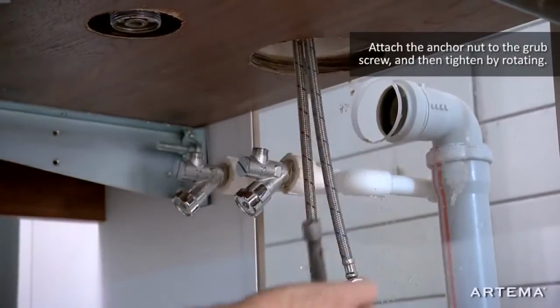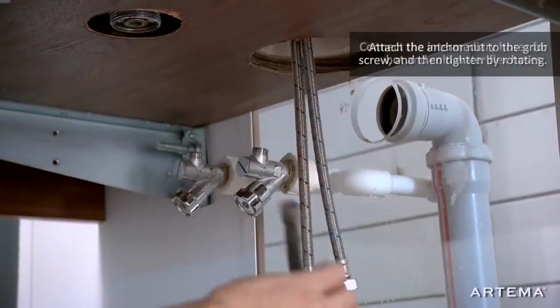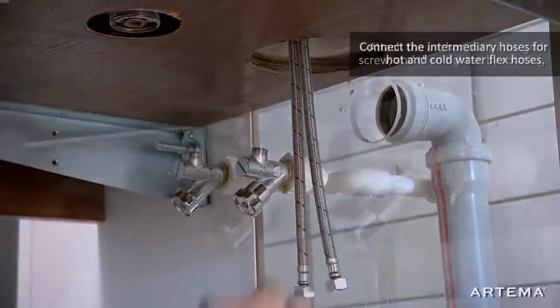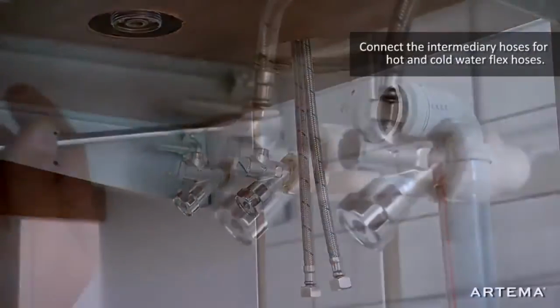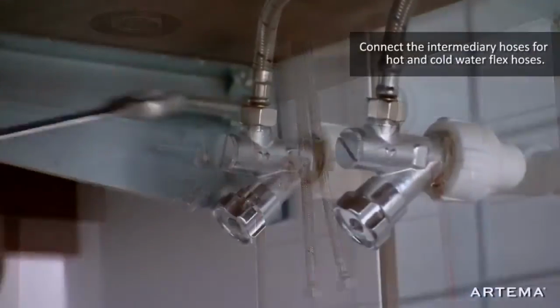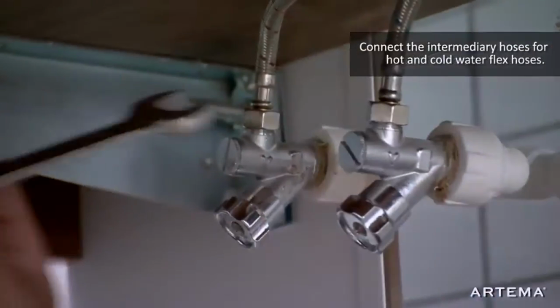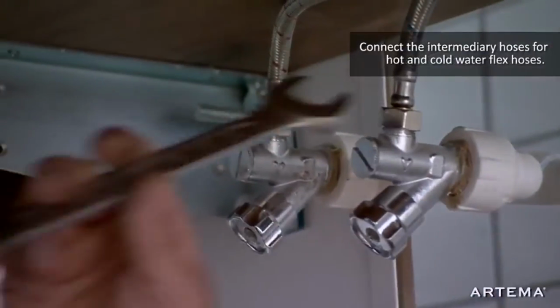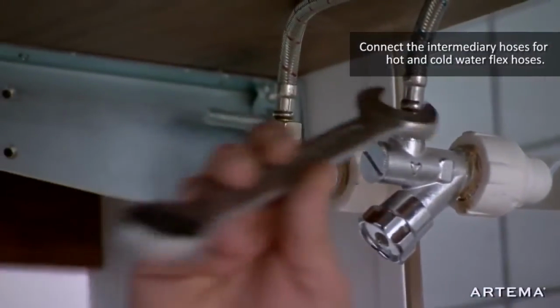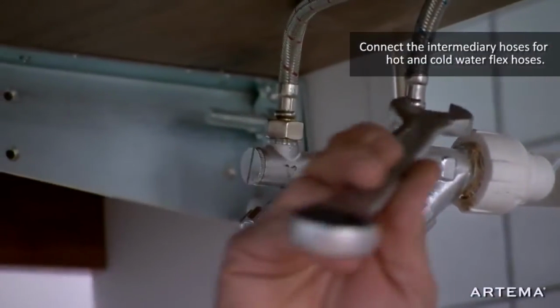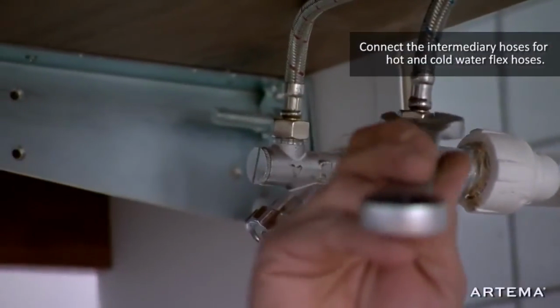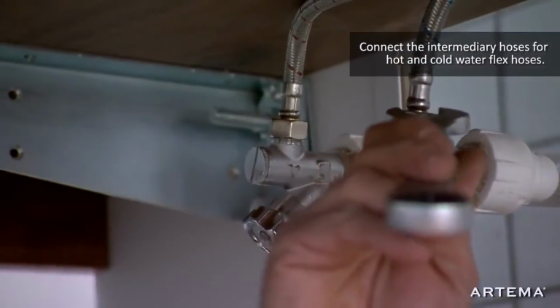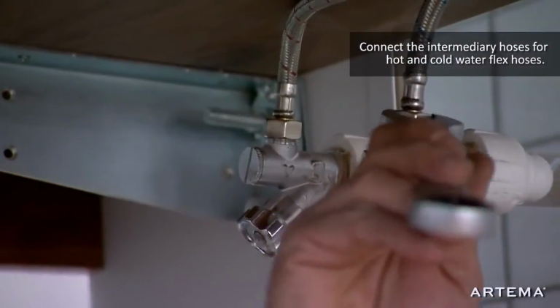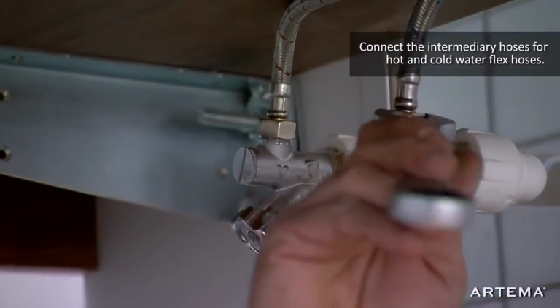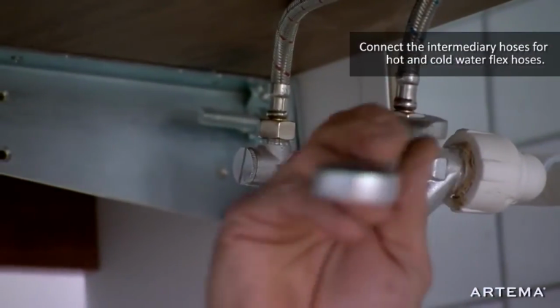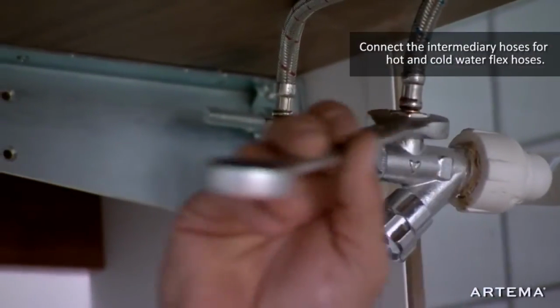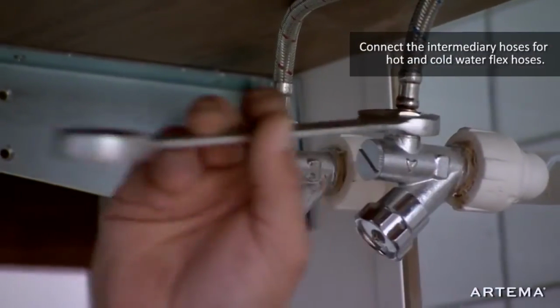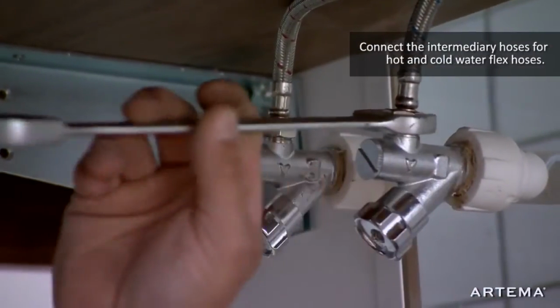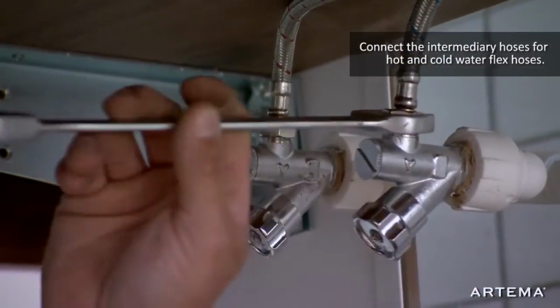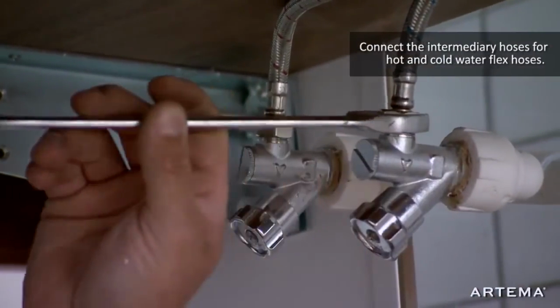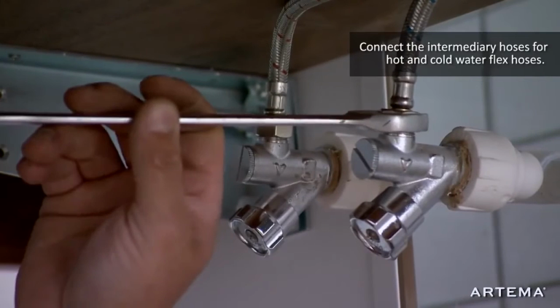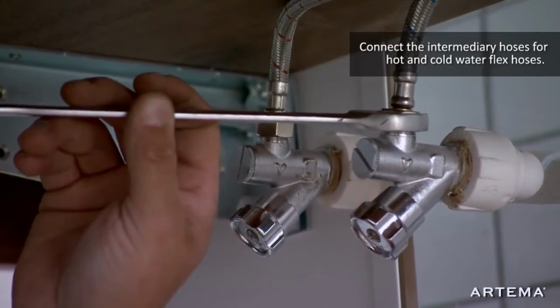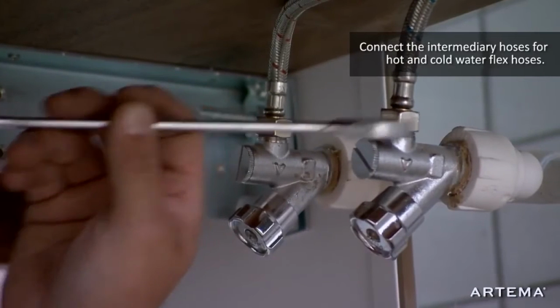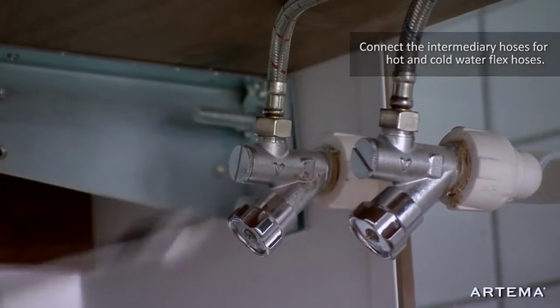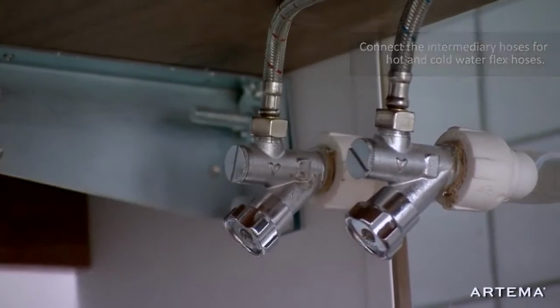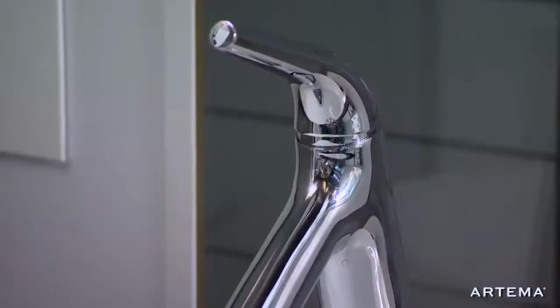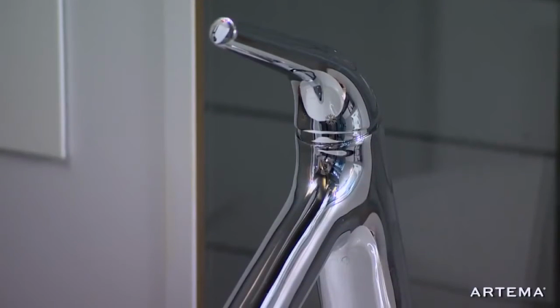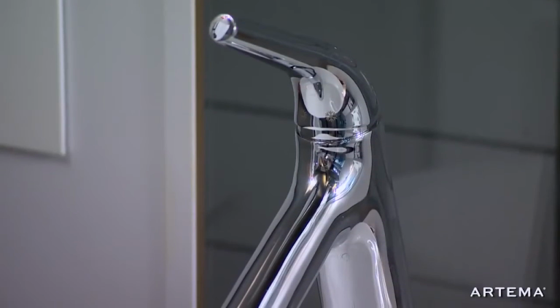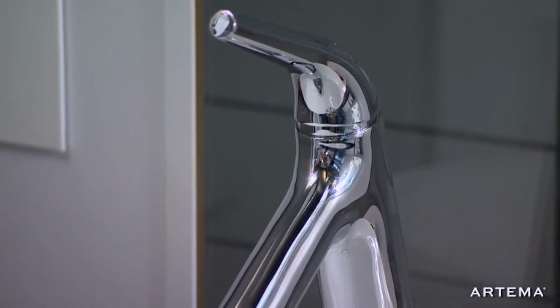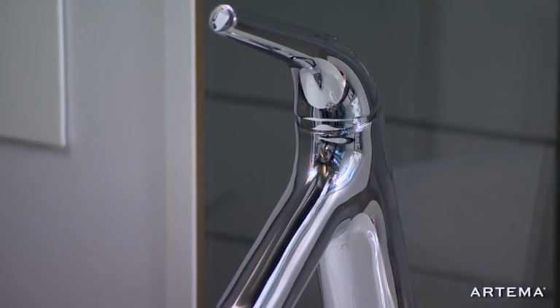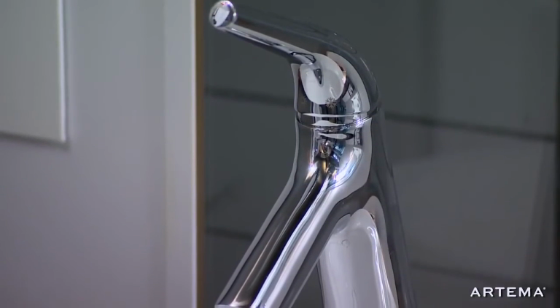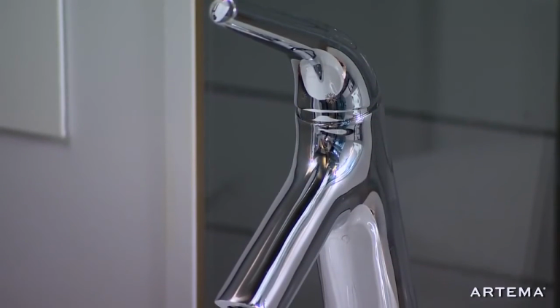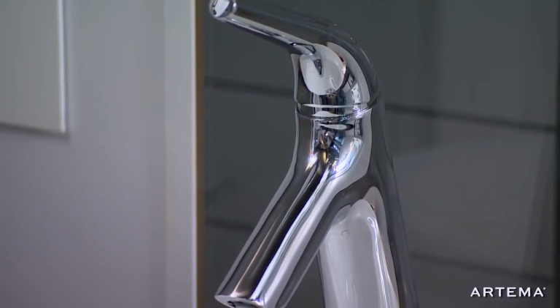Connect the intermediary hoses for the hot and cold water flex hoses to complete the installation.